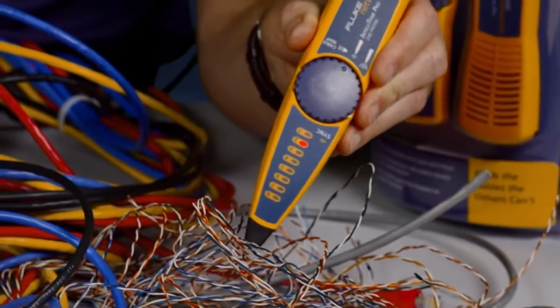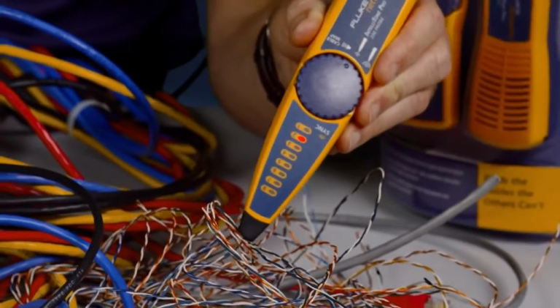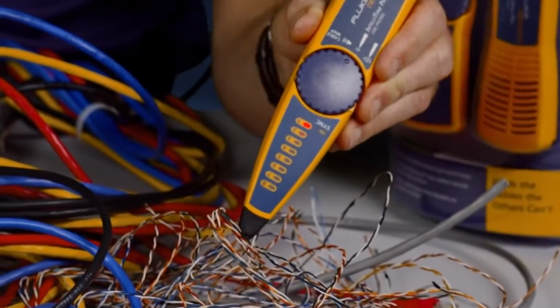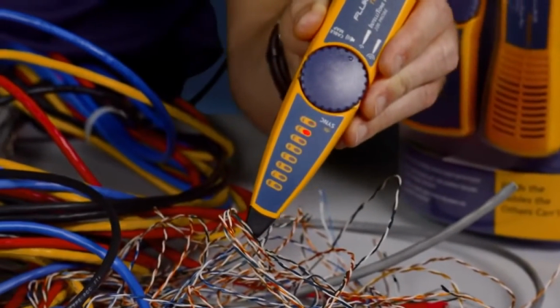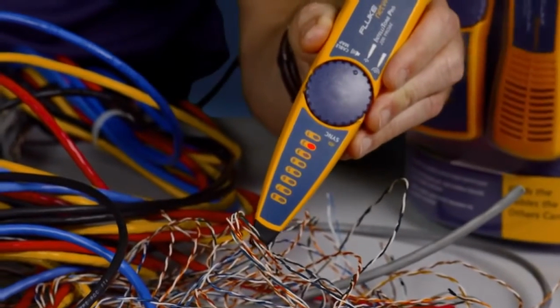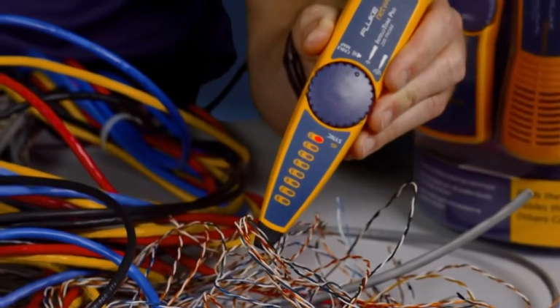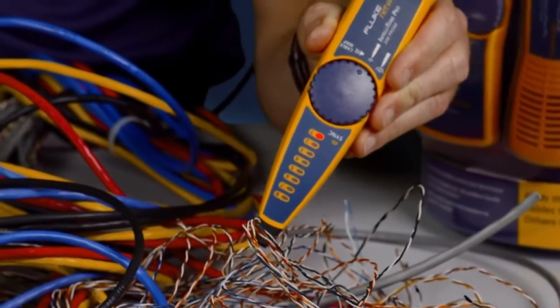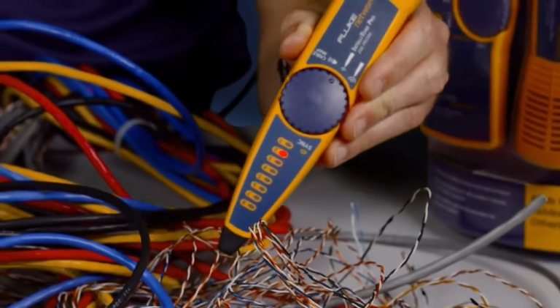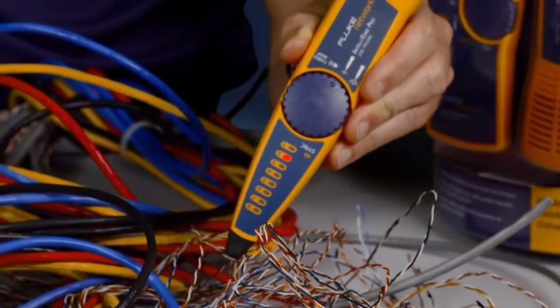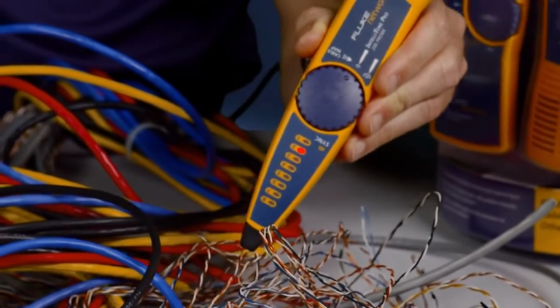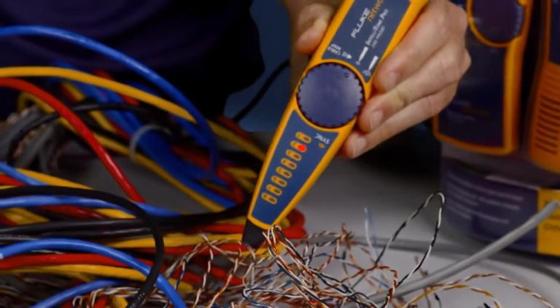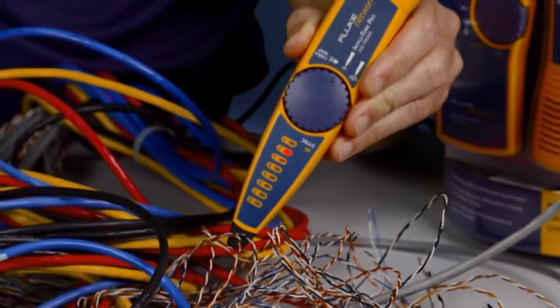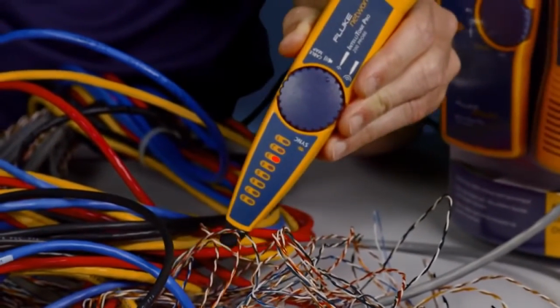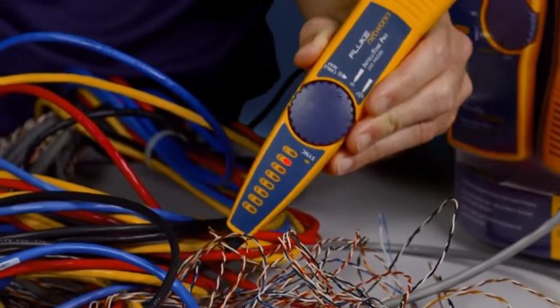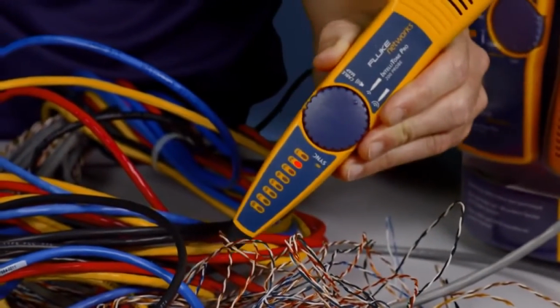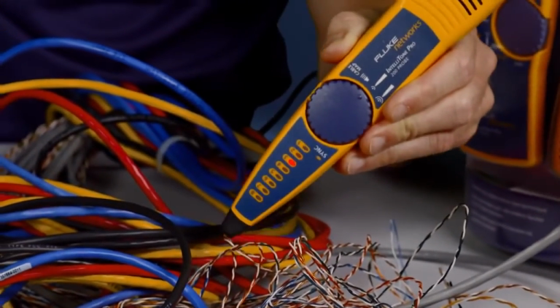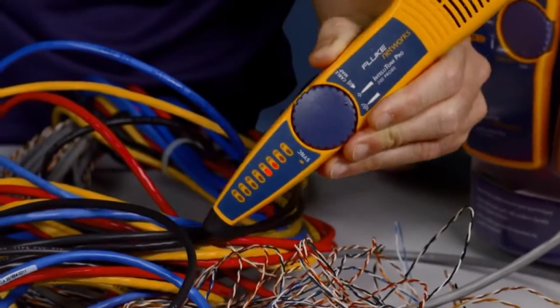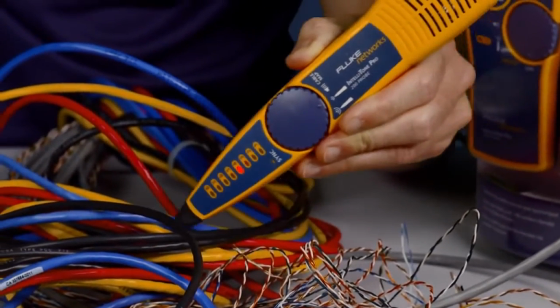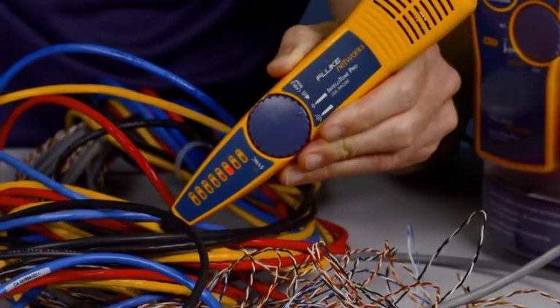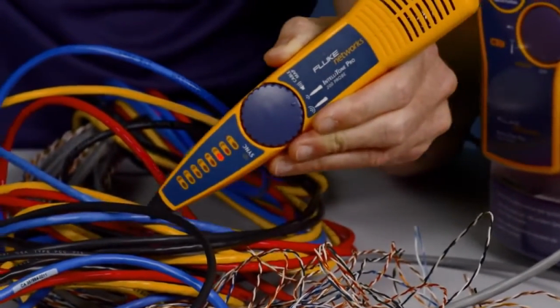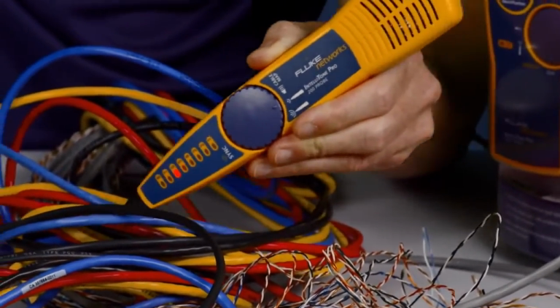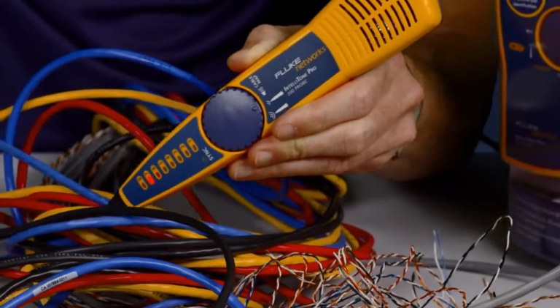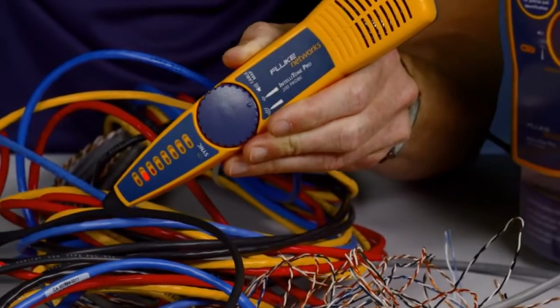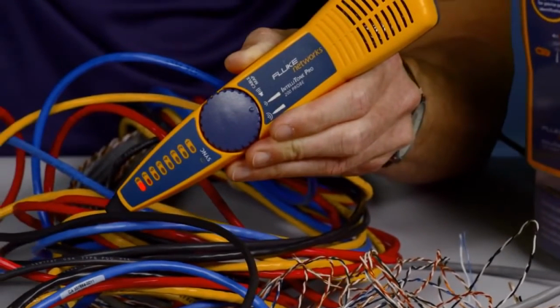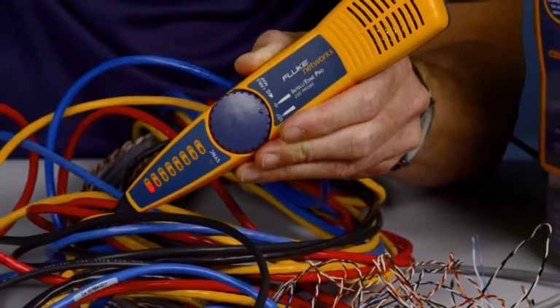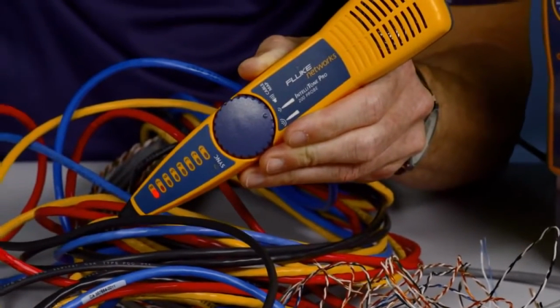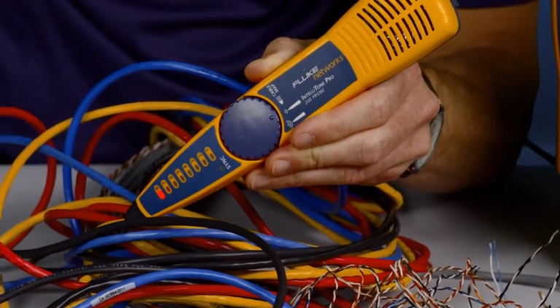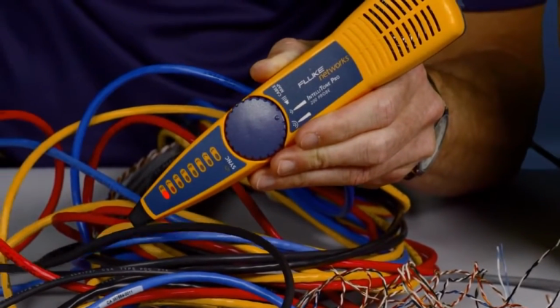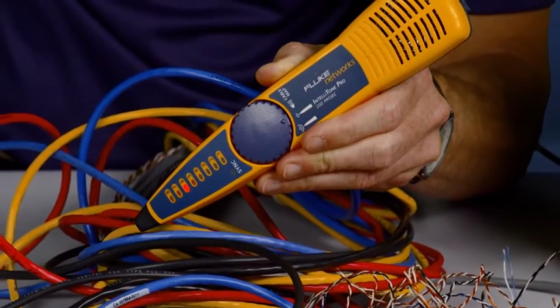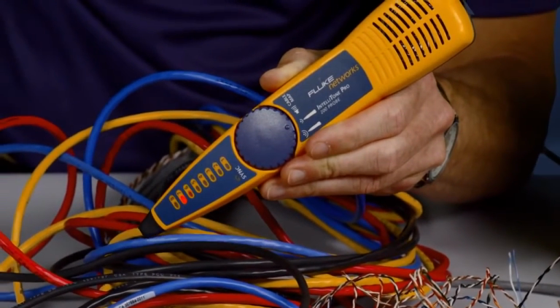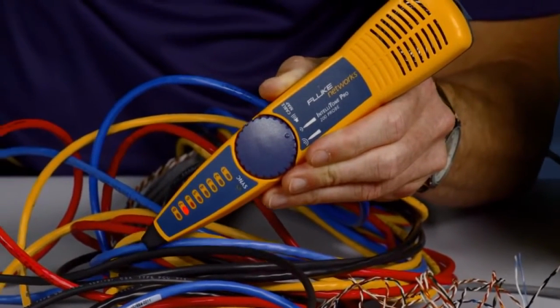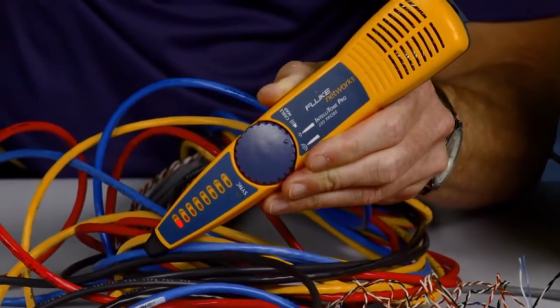Using the available IntelliTone with the Cable IQ, you will be able to trace cables in no time, finding cables the others can't.